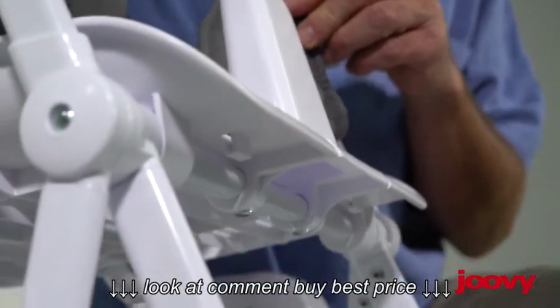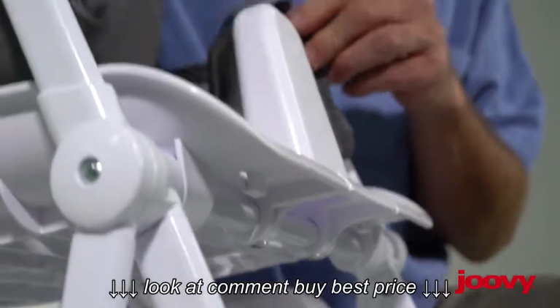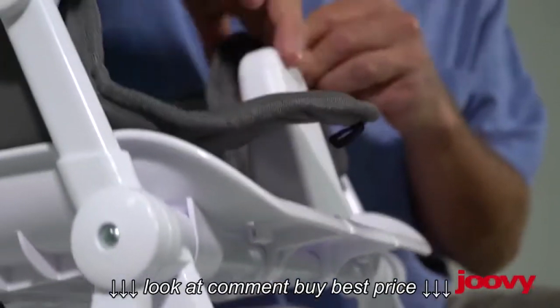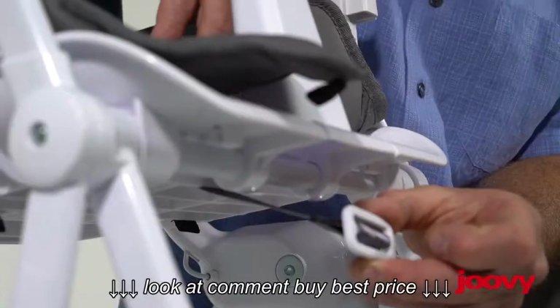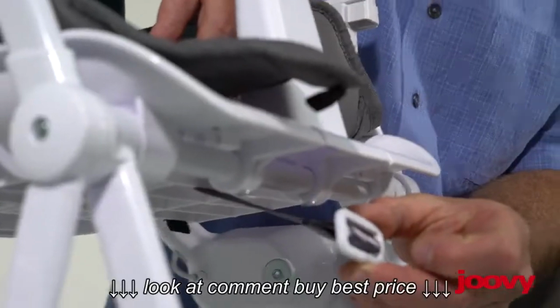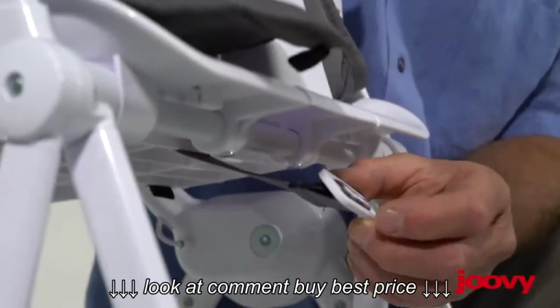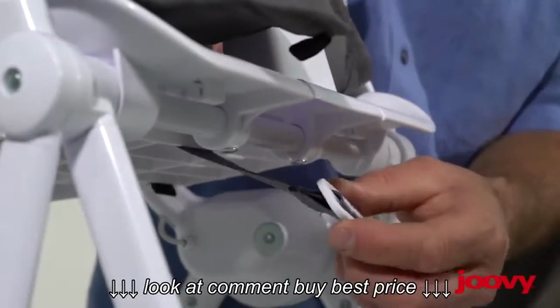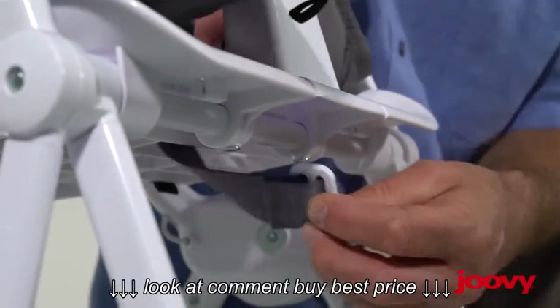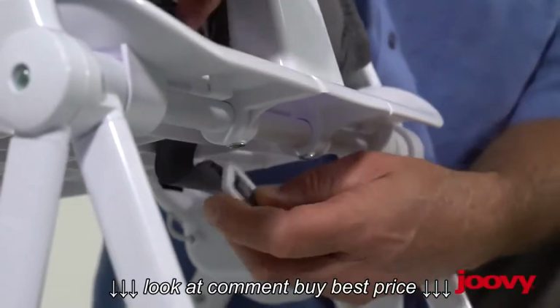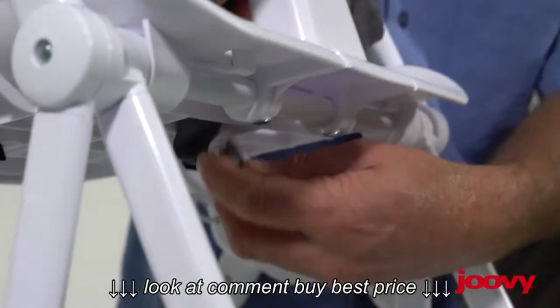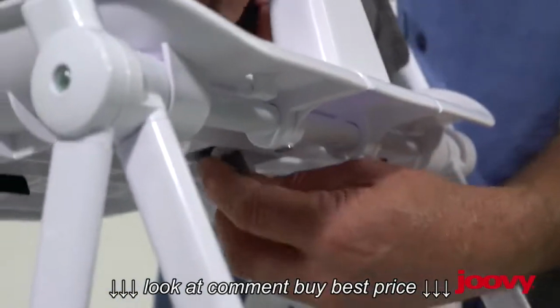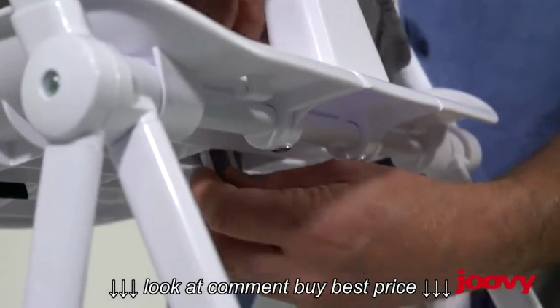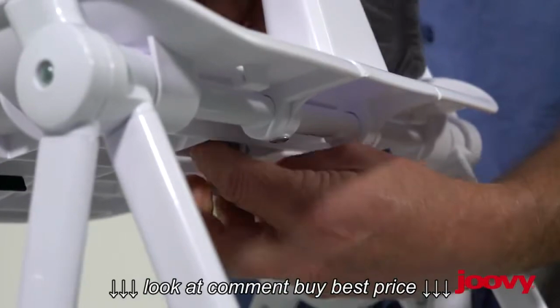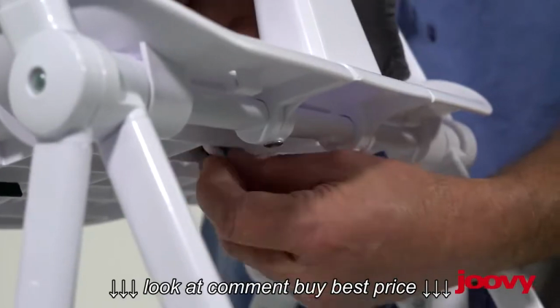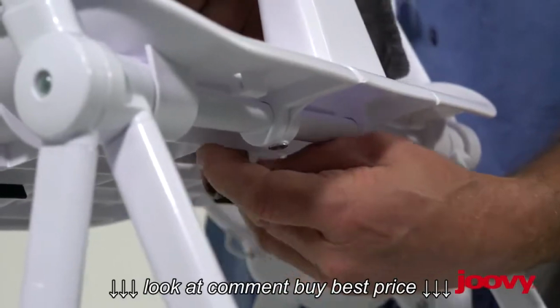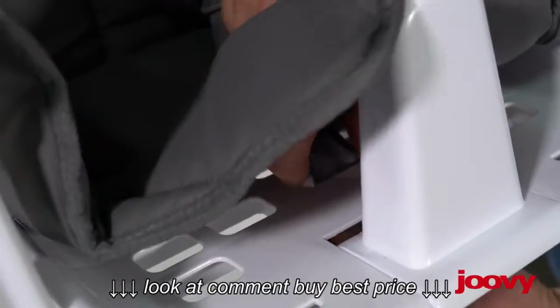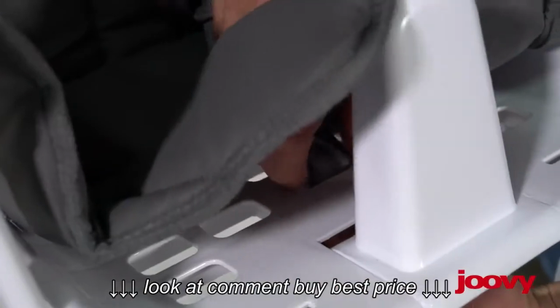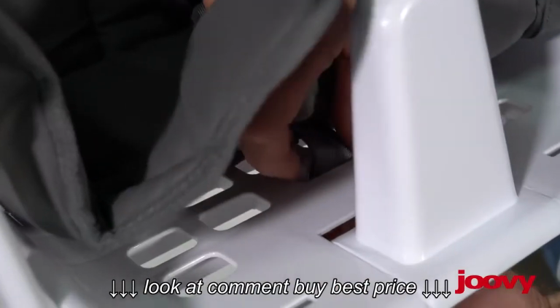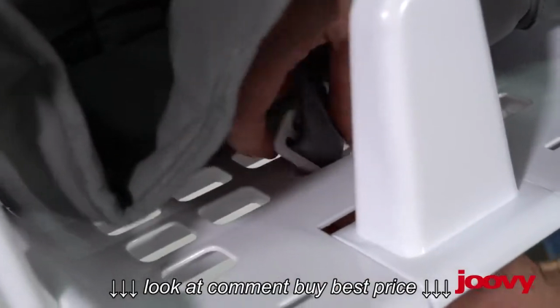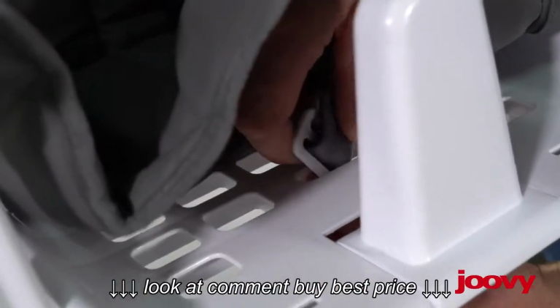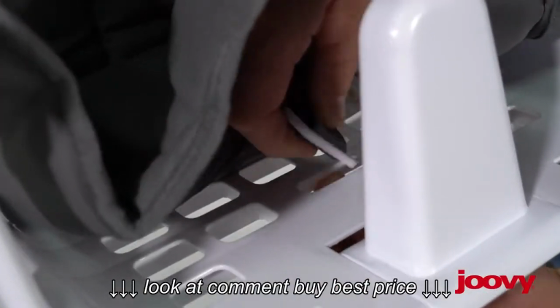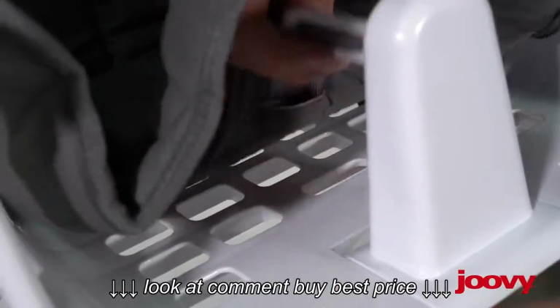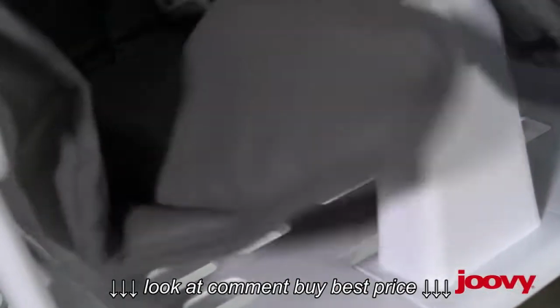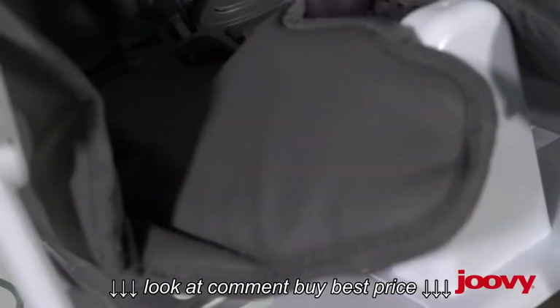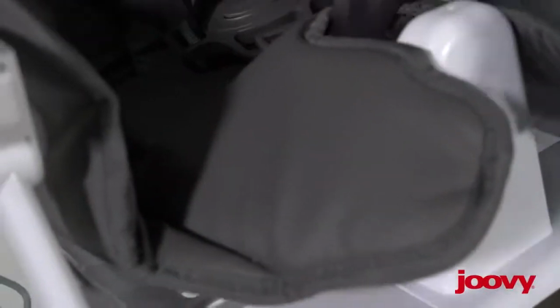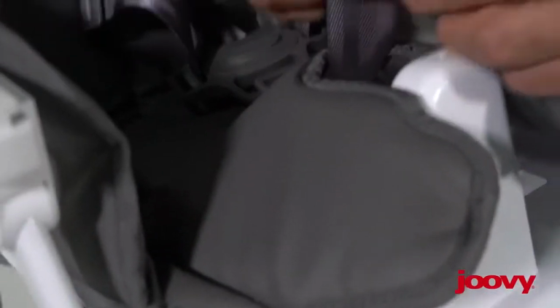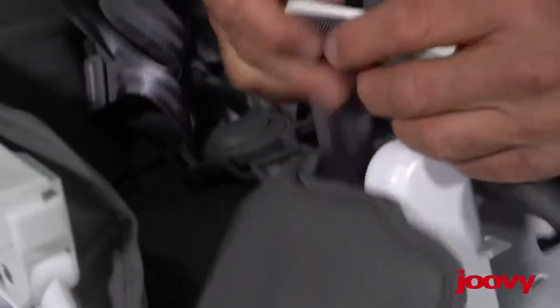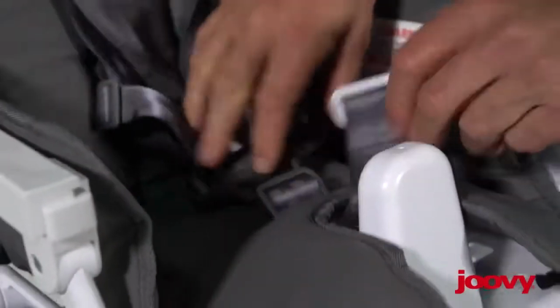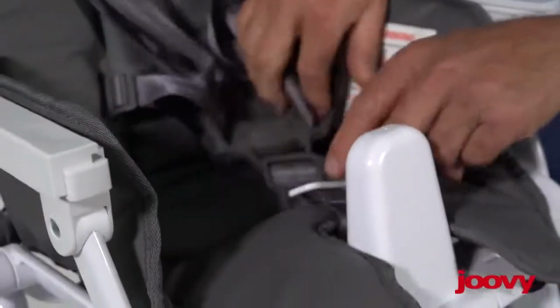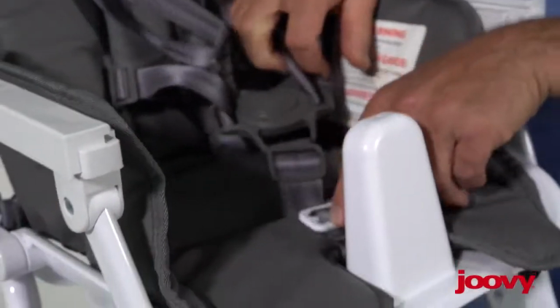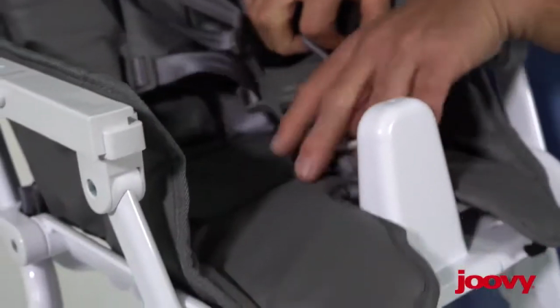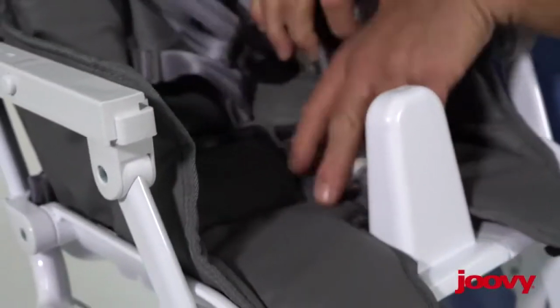To remove the crotch strap, there's a small plastic piece right there that just comes up through the seat, and that removes that piece.